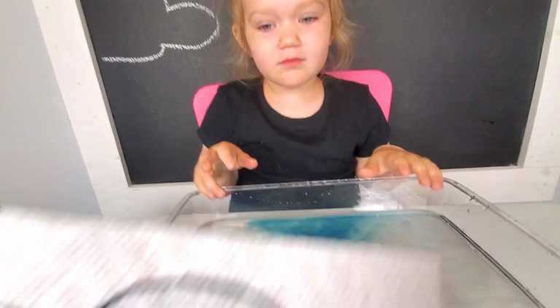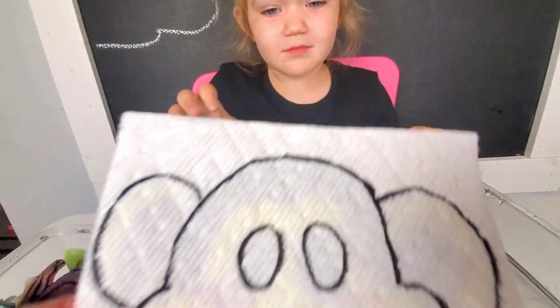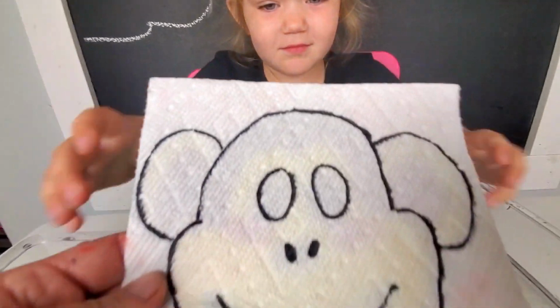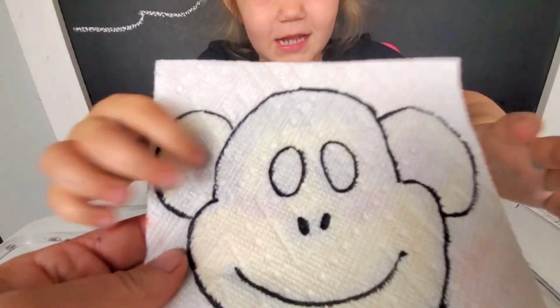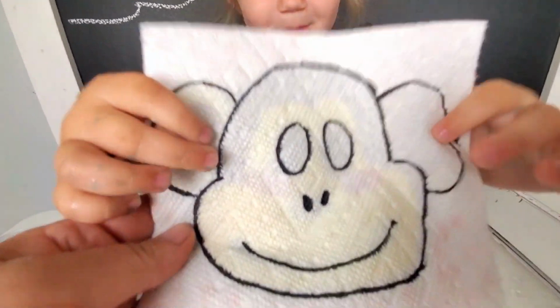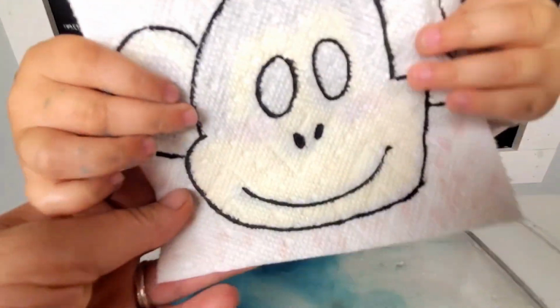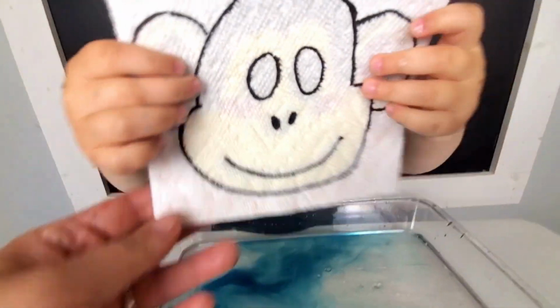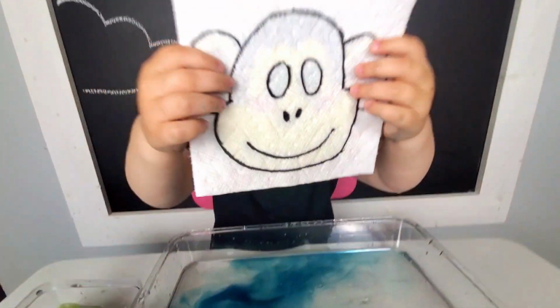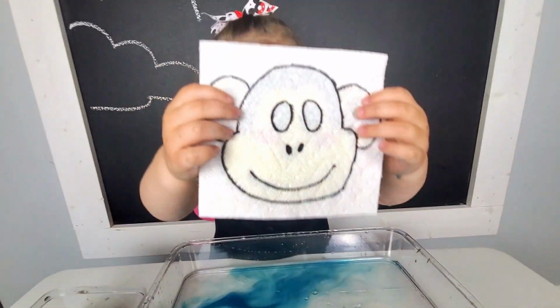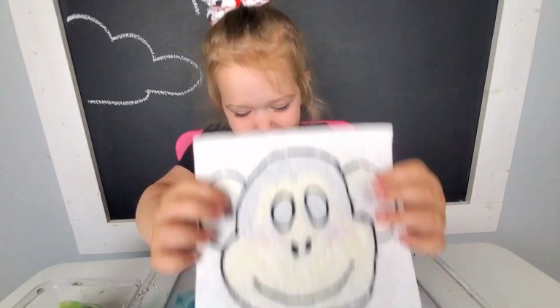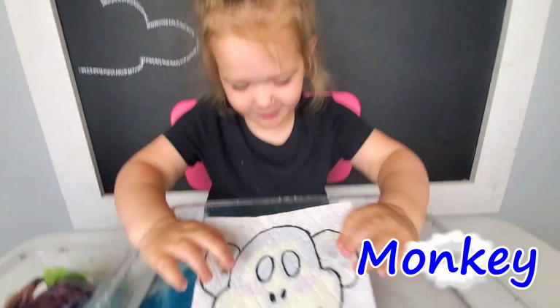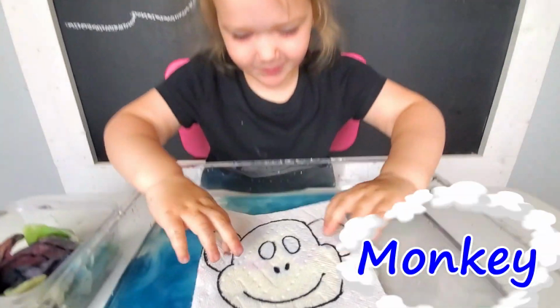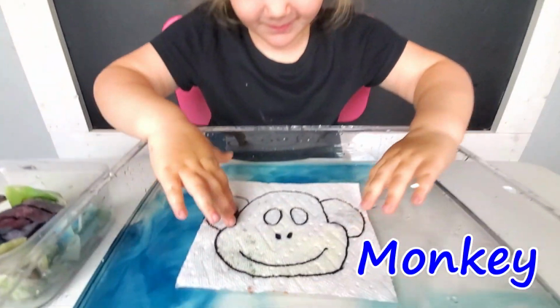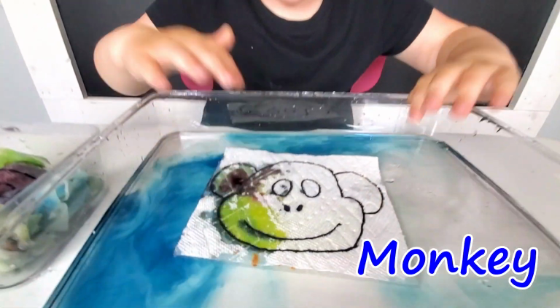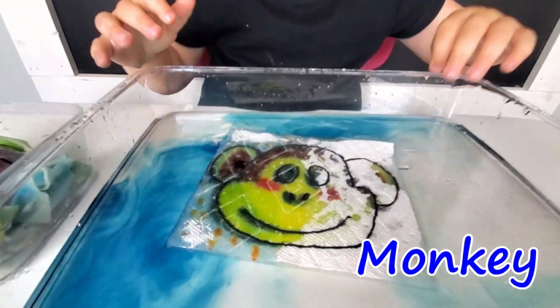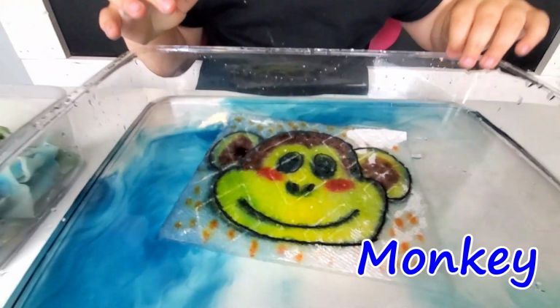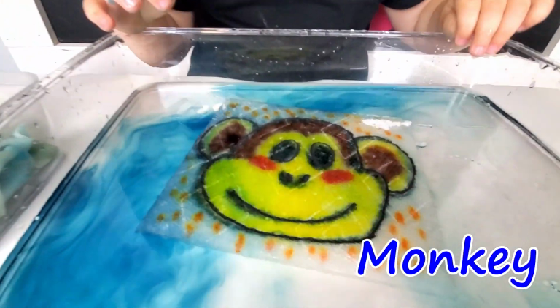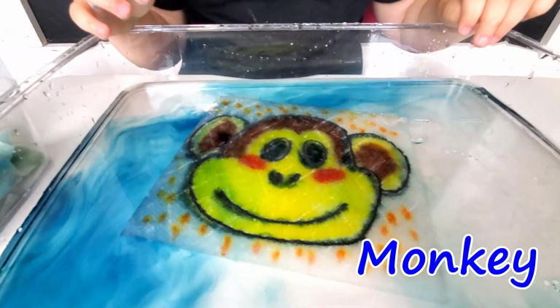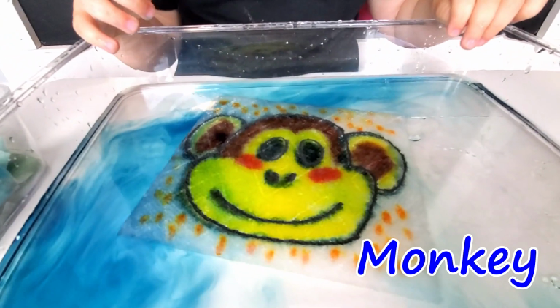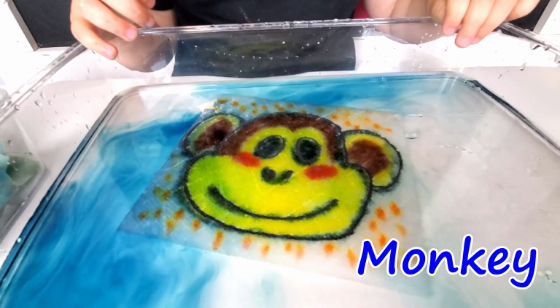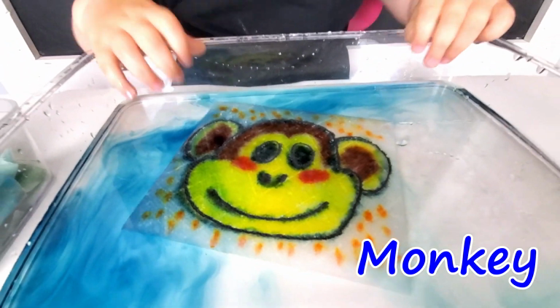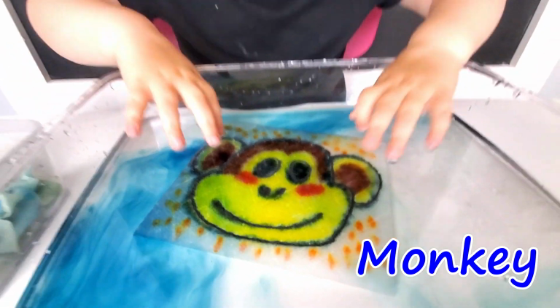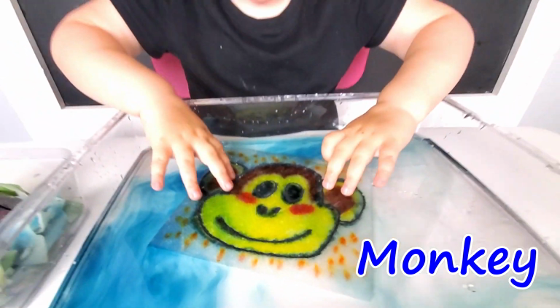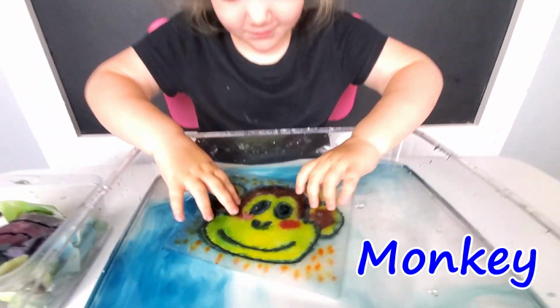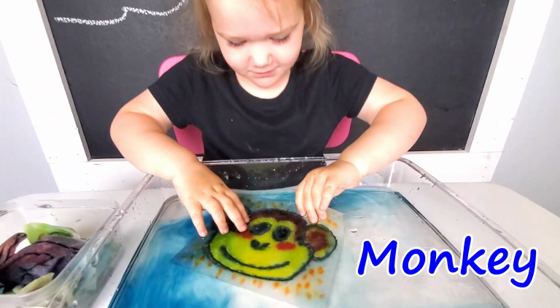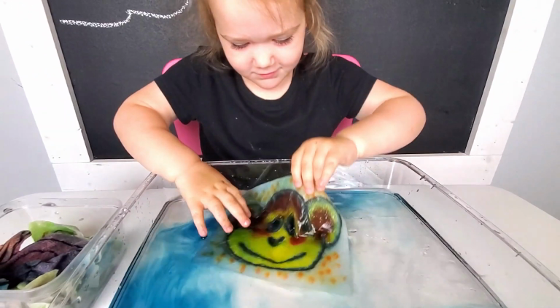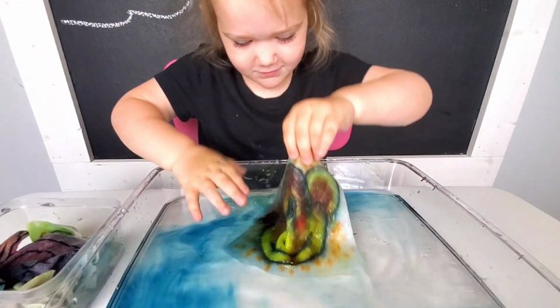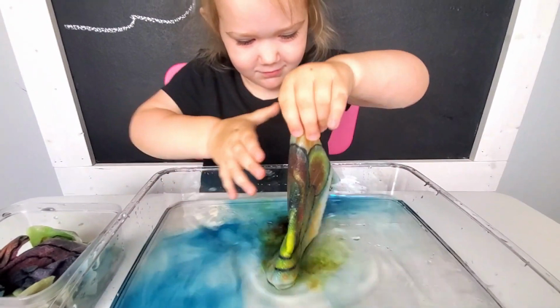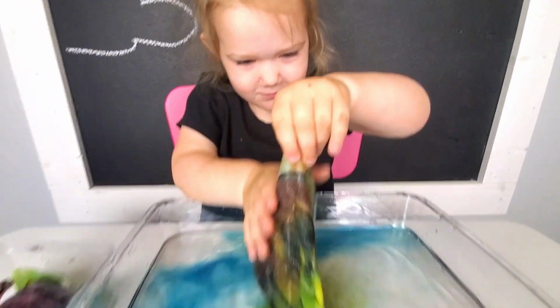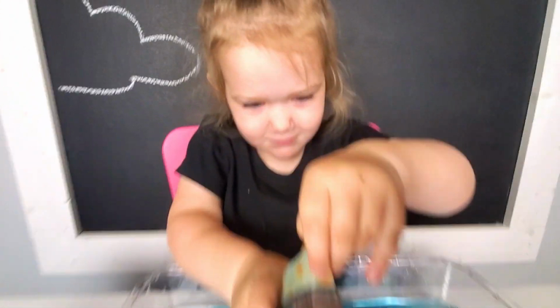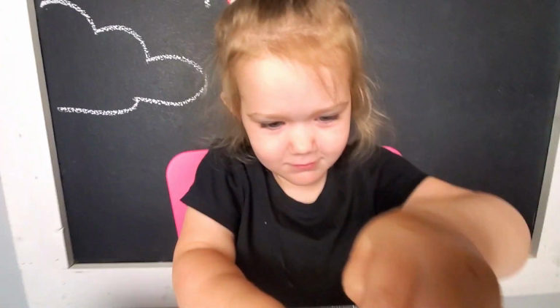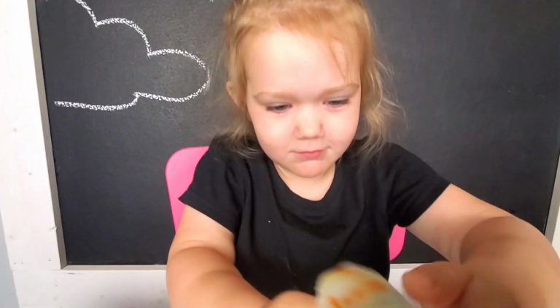What do you think this is? Monkey! Monkey! Hello Monkey. Hello Monkey! What does the monkey say?